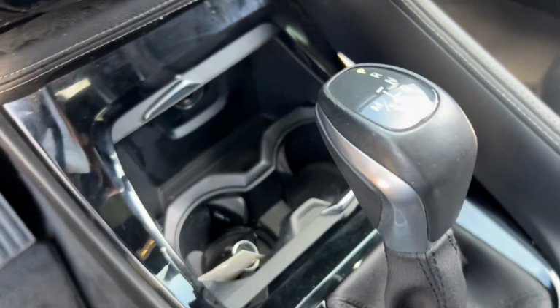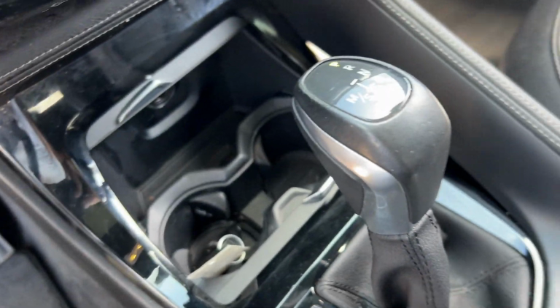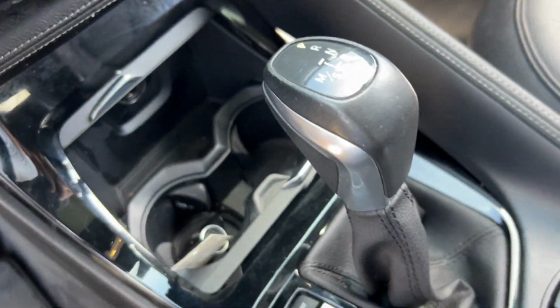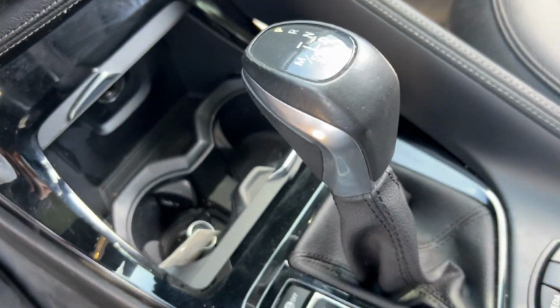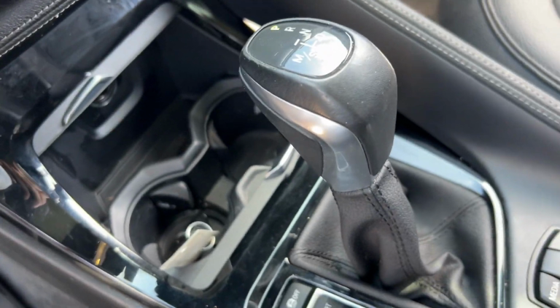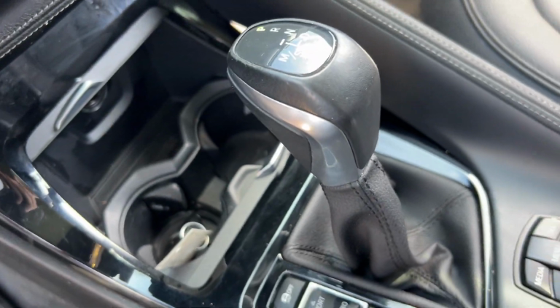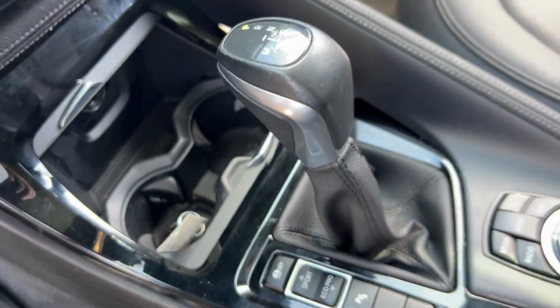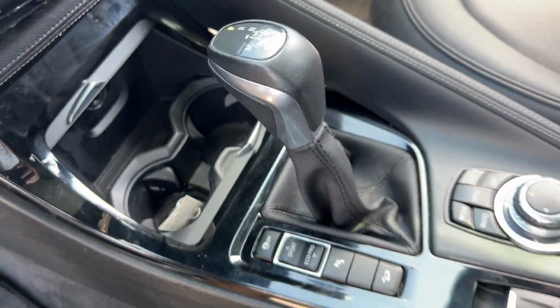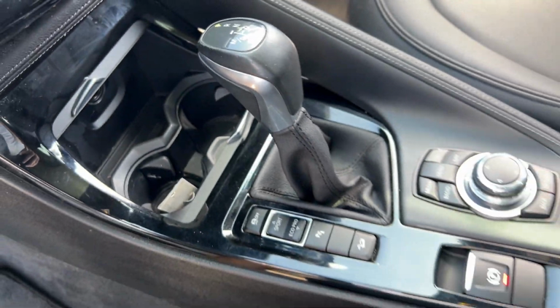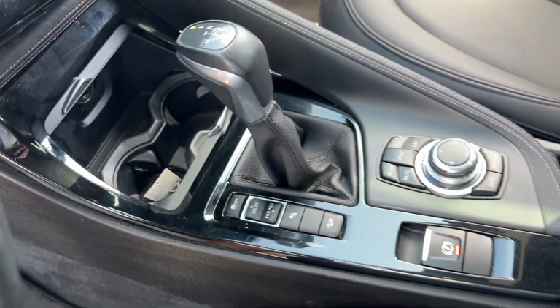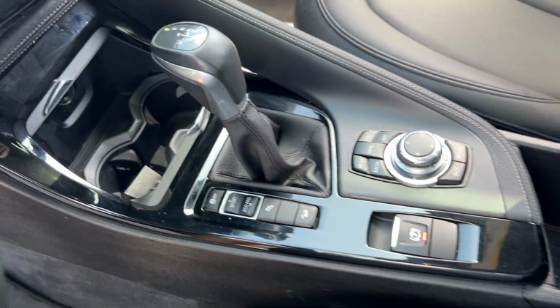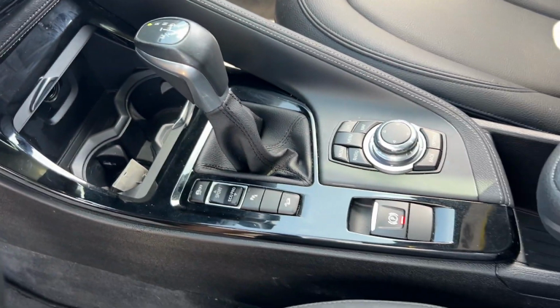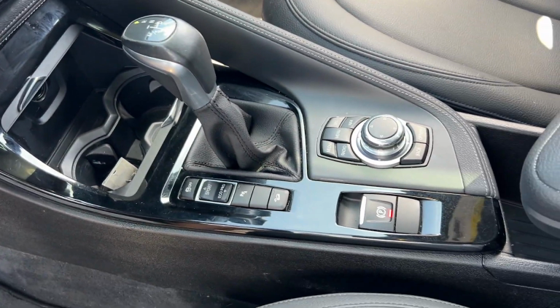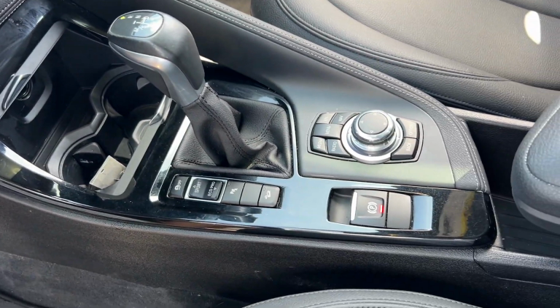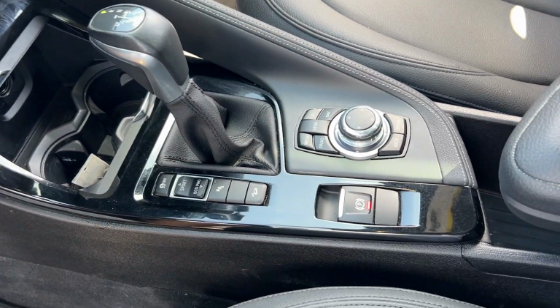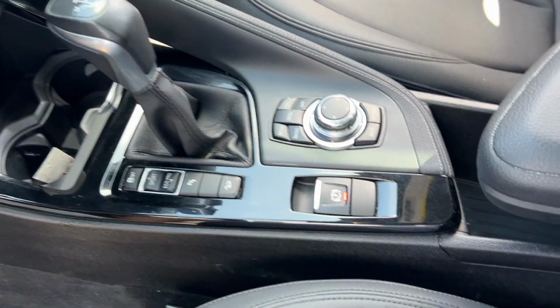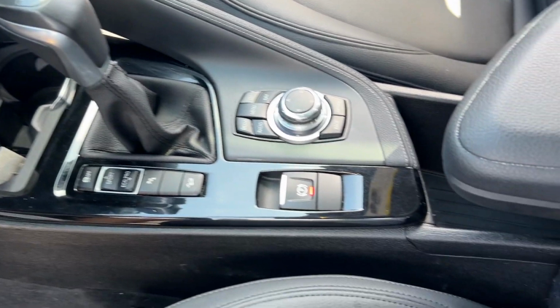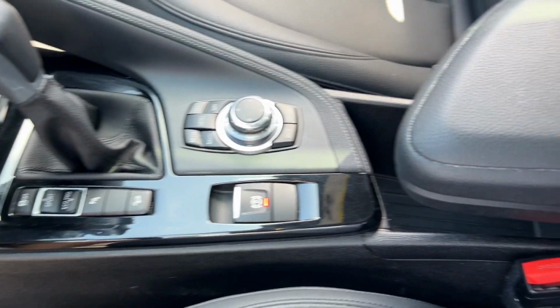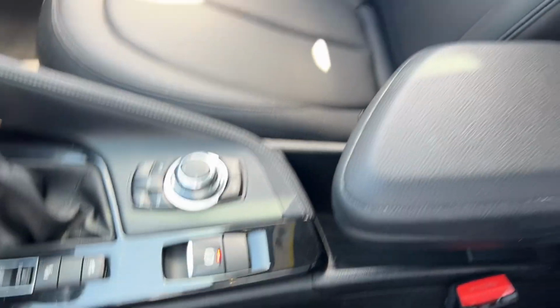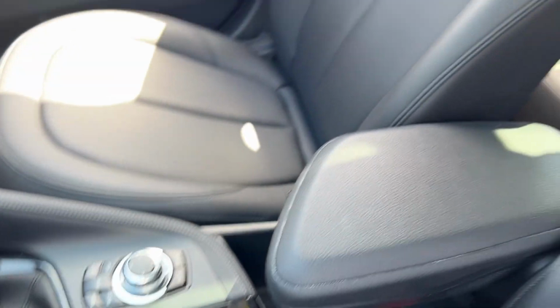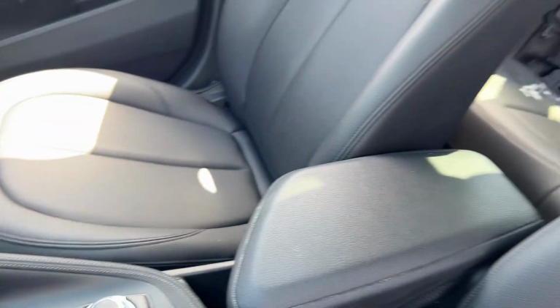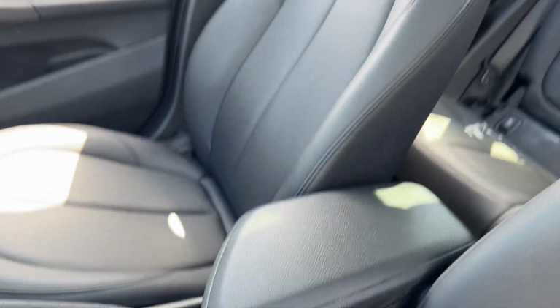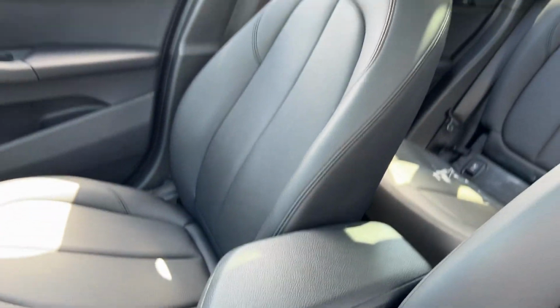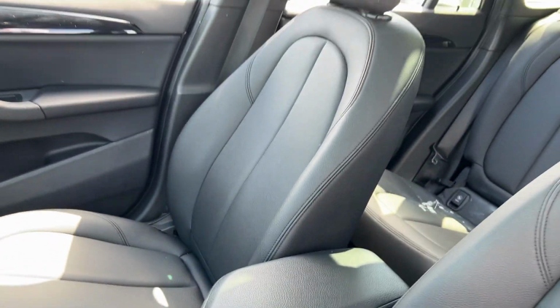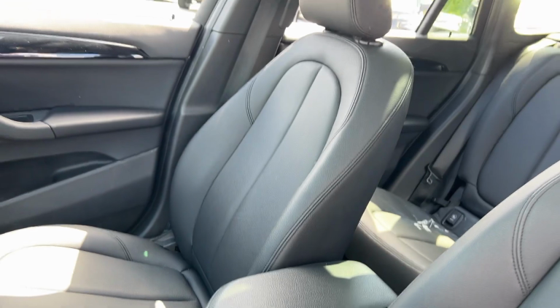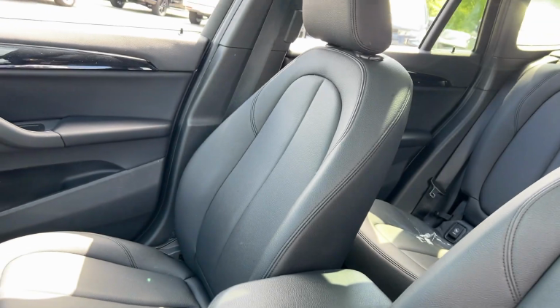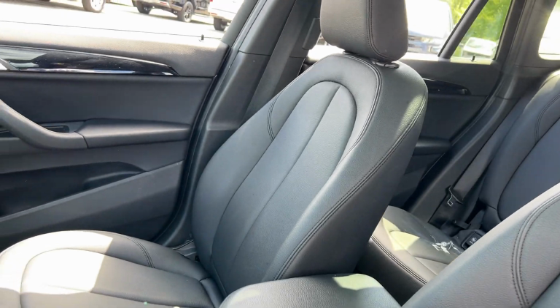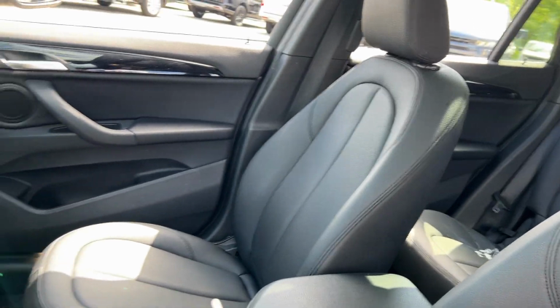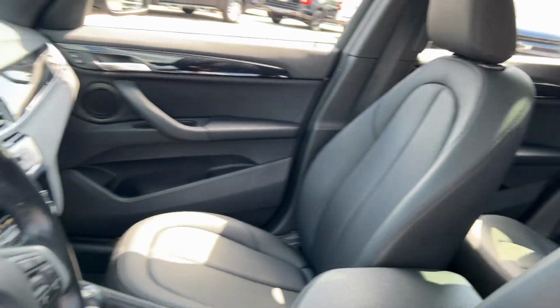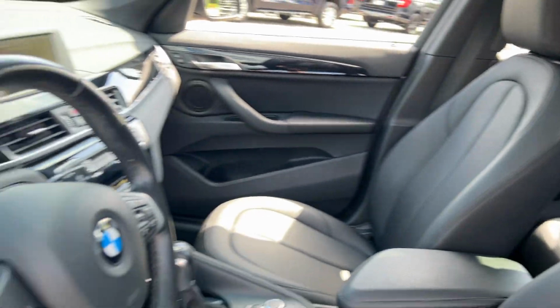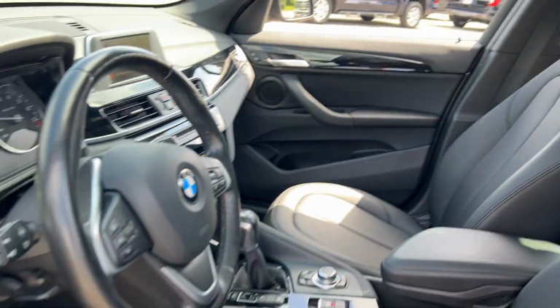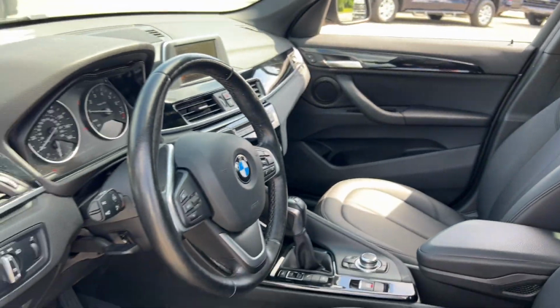Feel the exhilaration of a truly driver-centered automobile. Drive the X1.